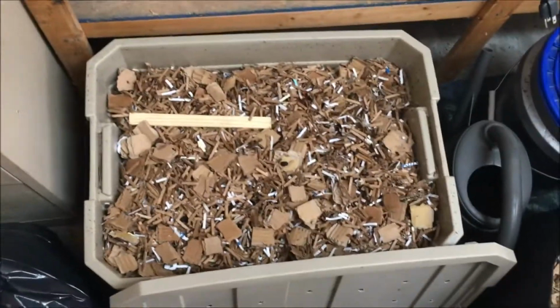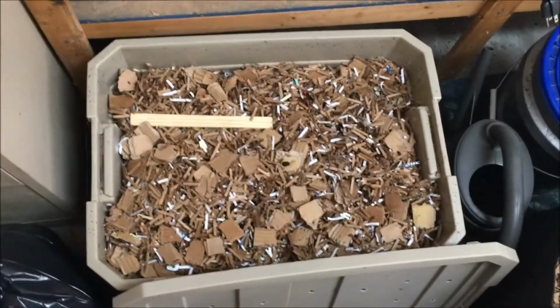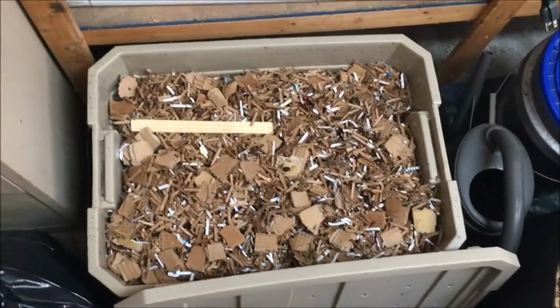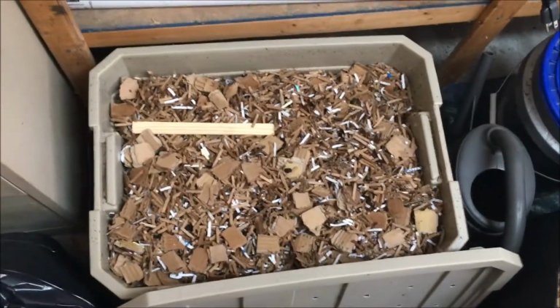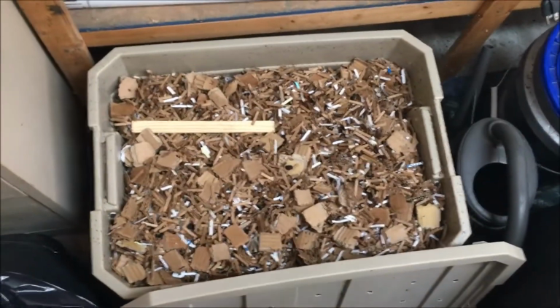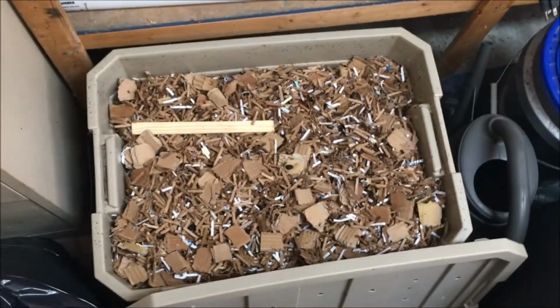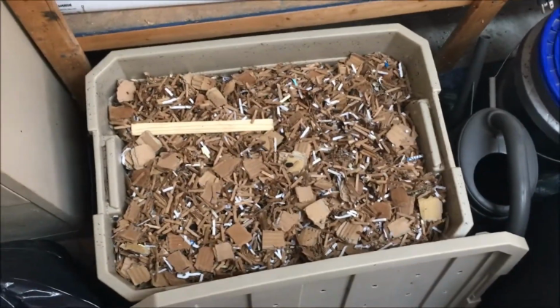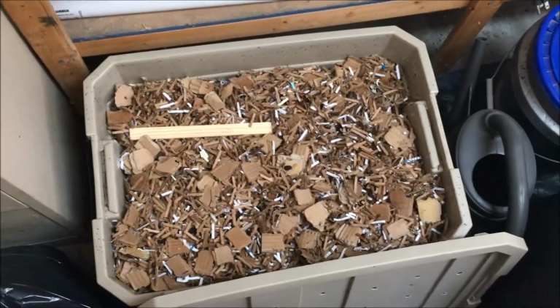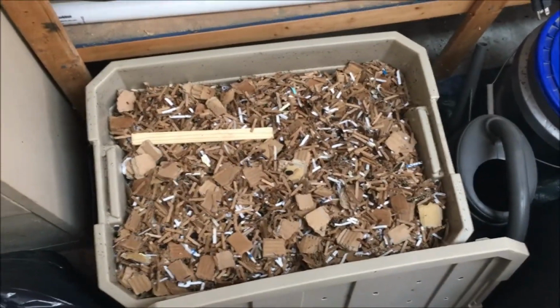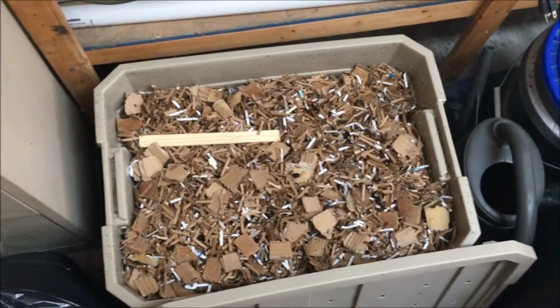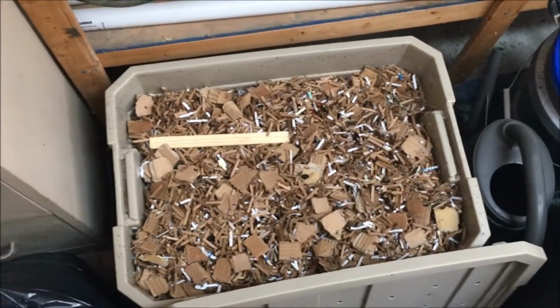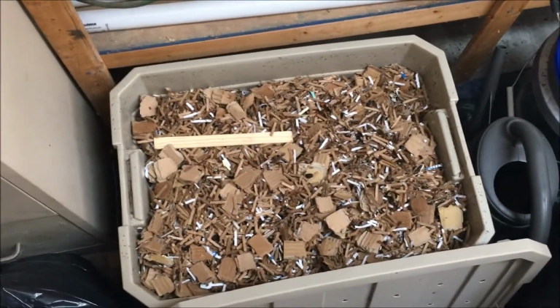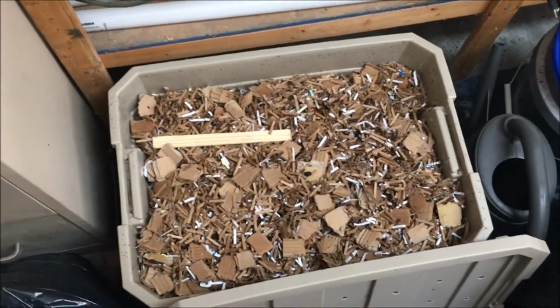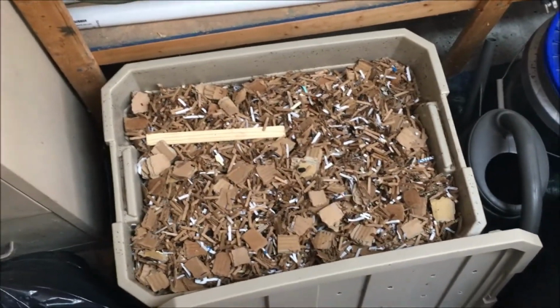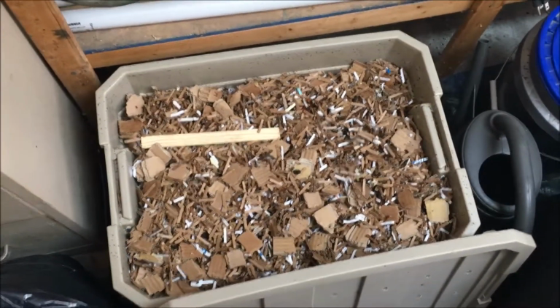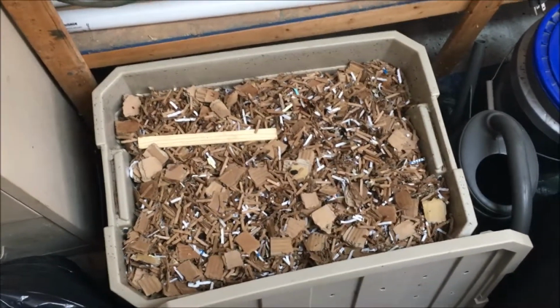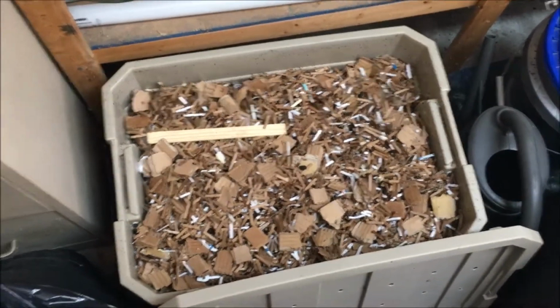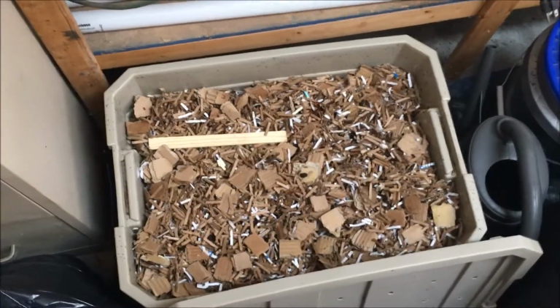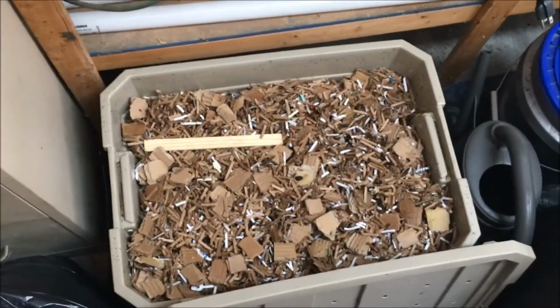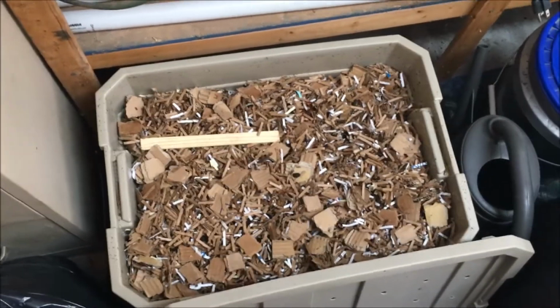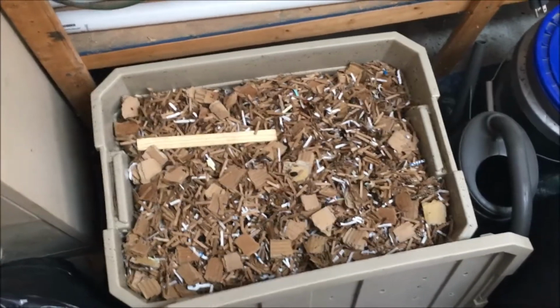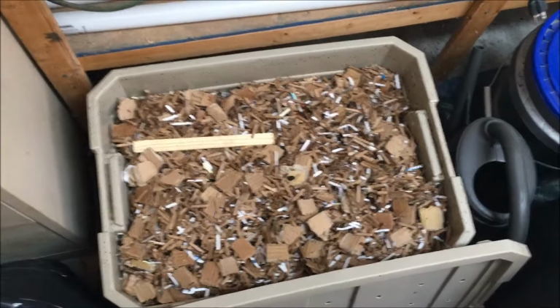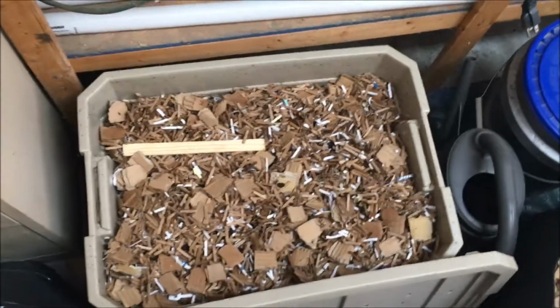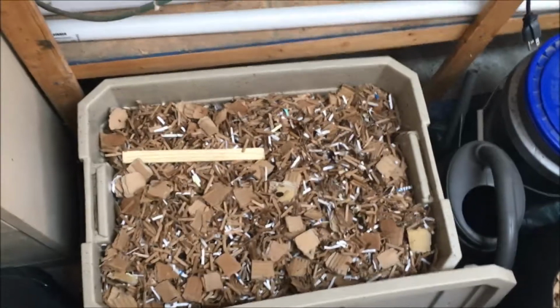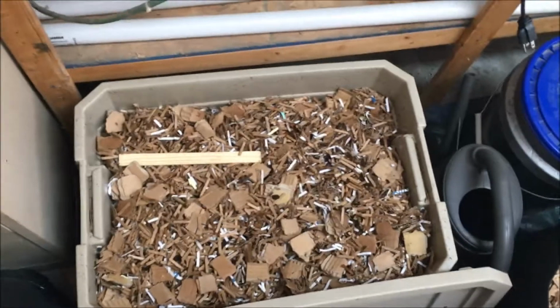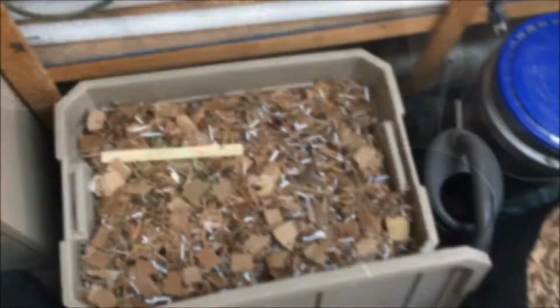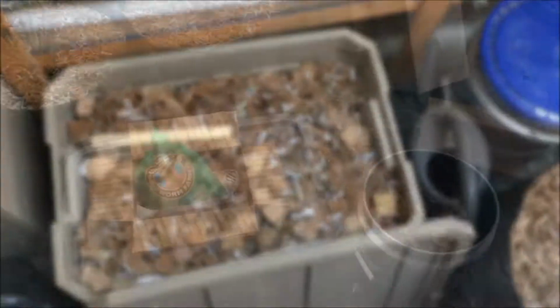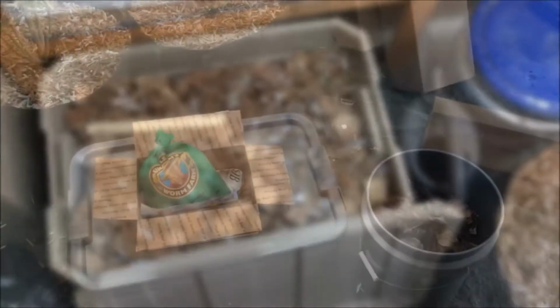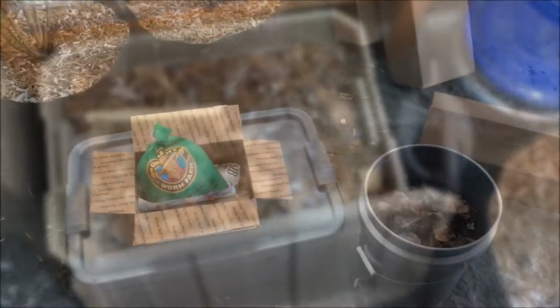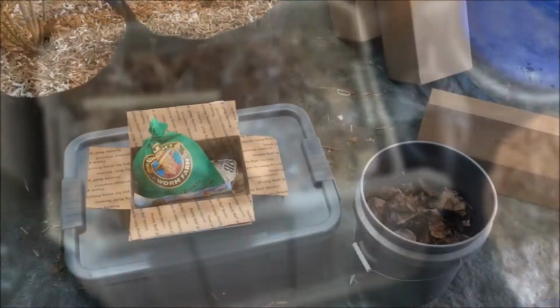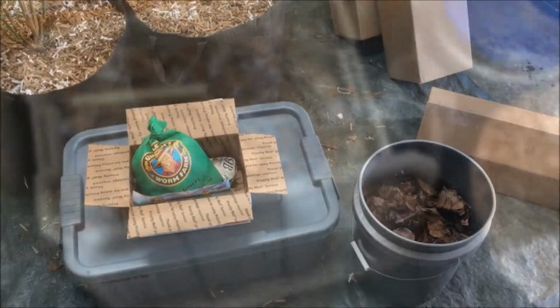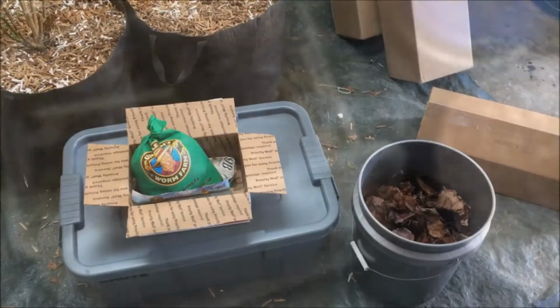So that's this bin. I'll keep you updated on it again here in the next couple weeks or so and just let you know how it's going.